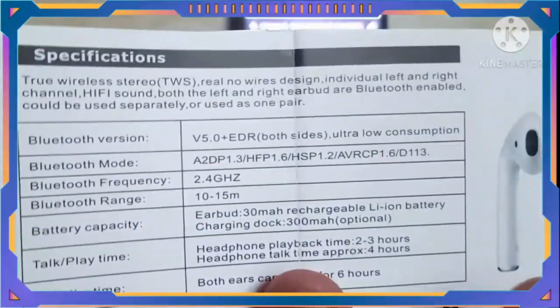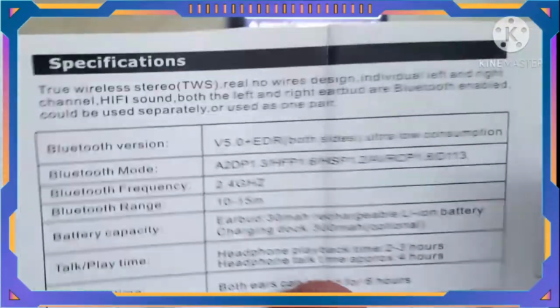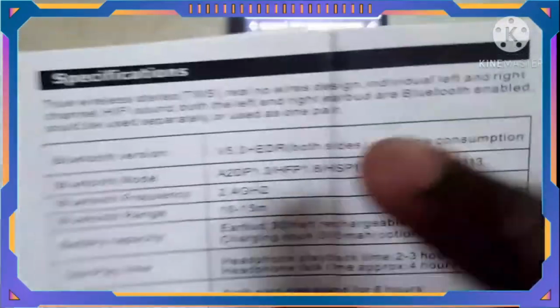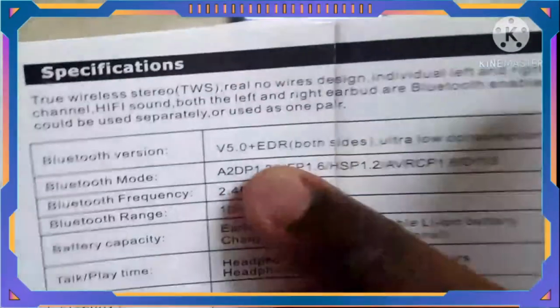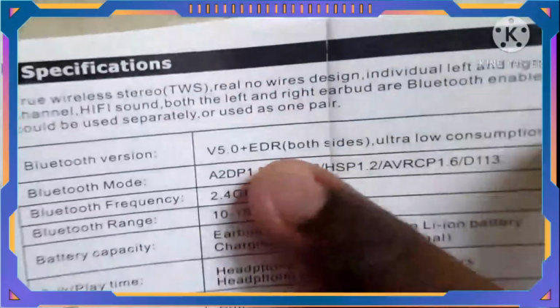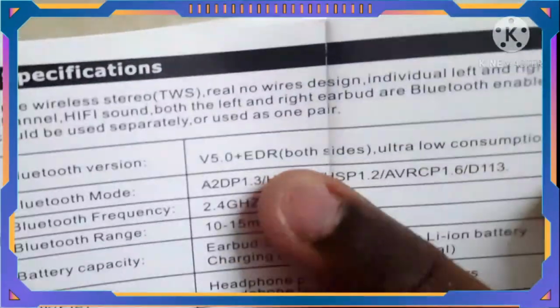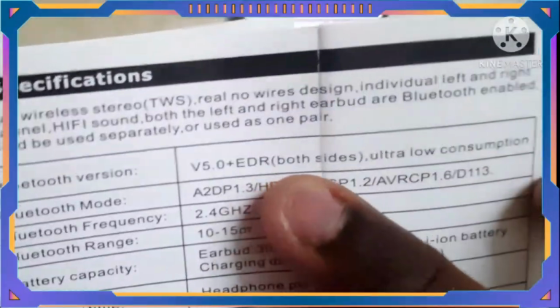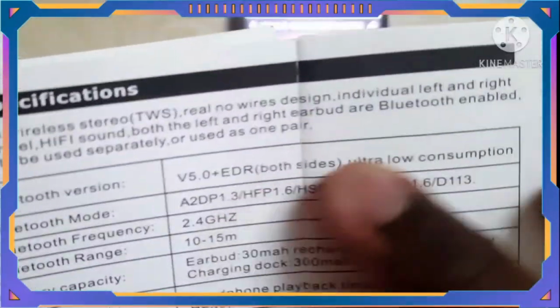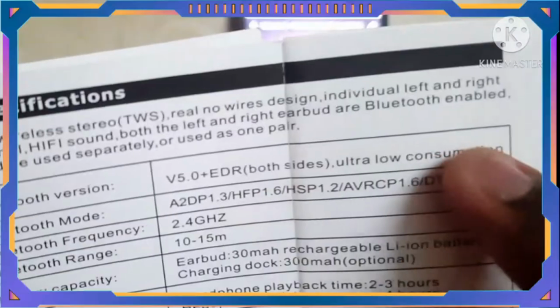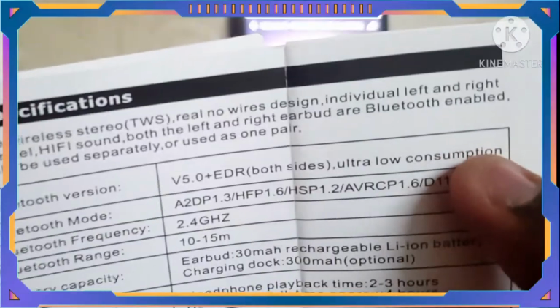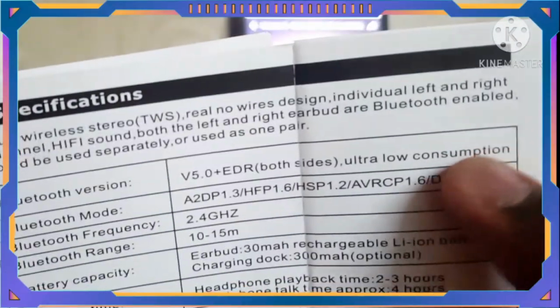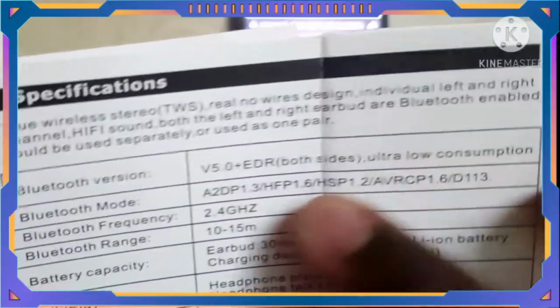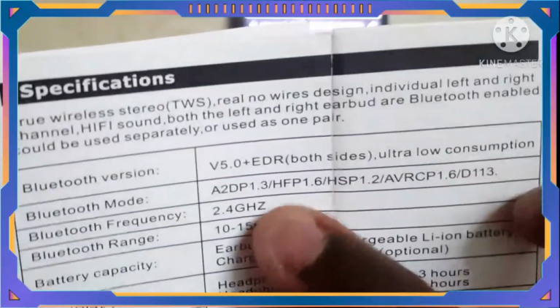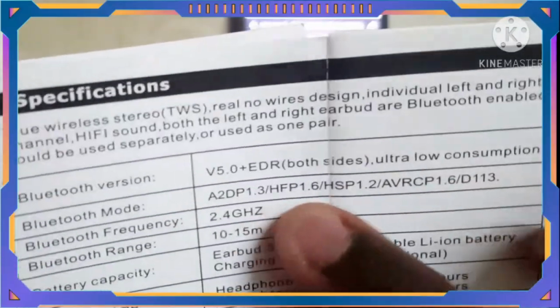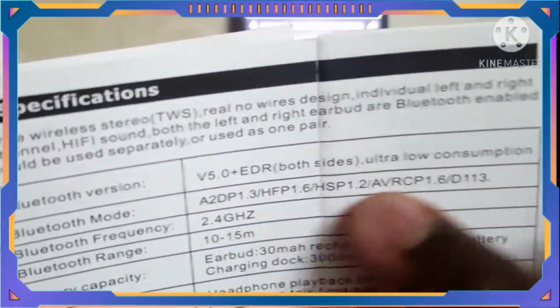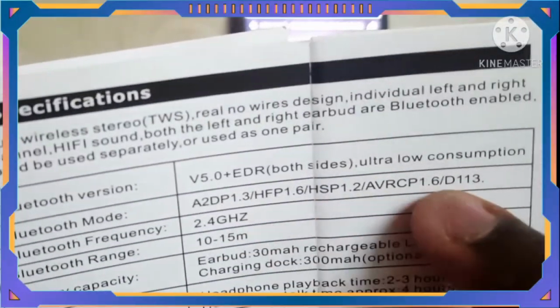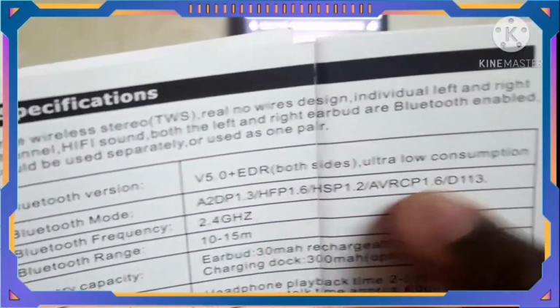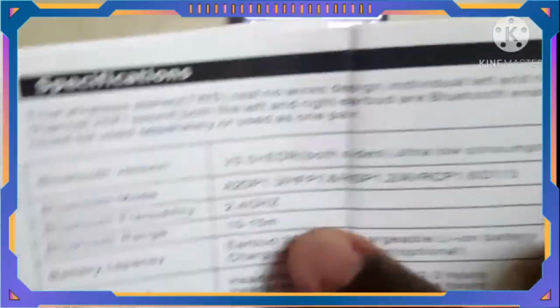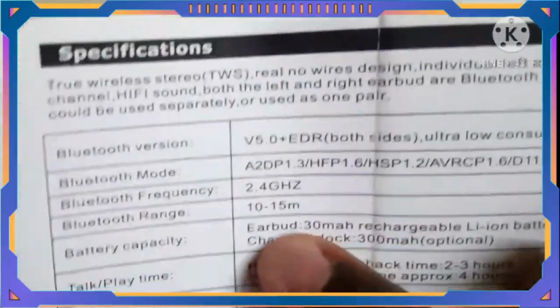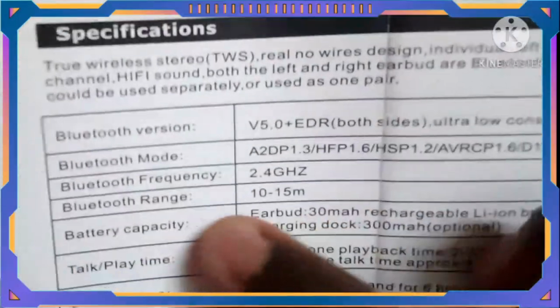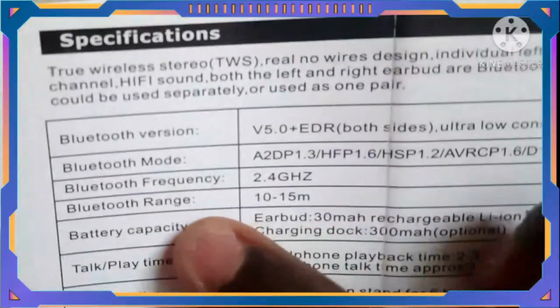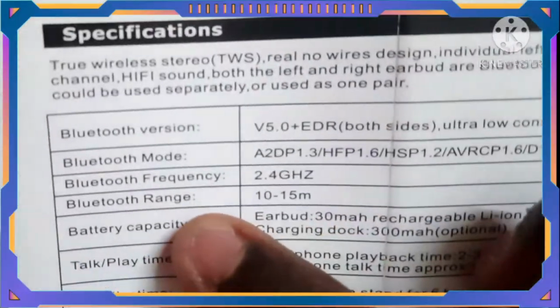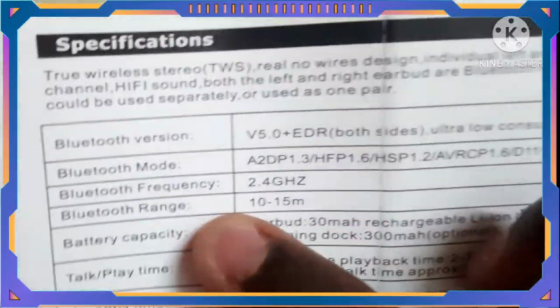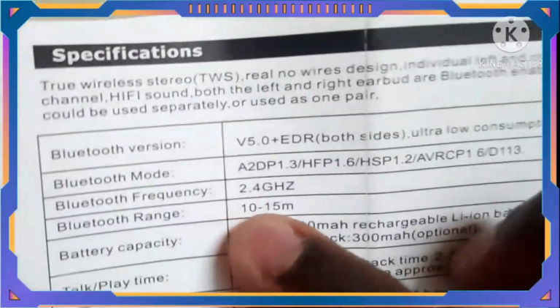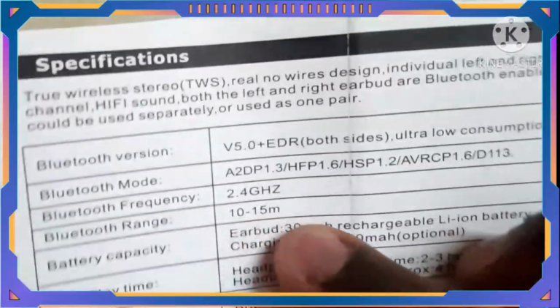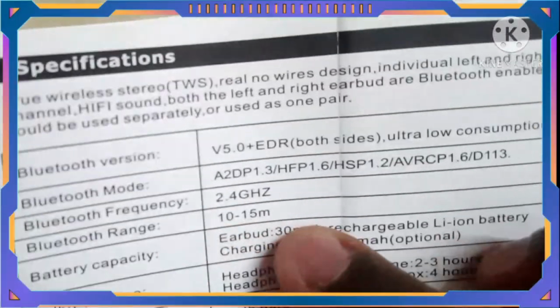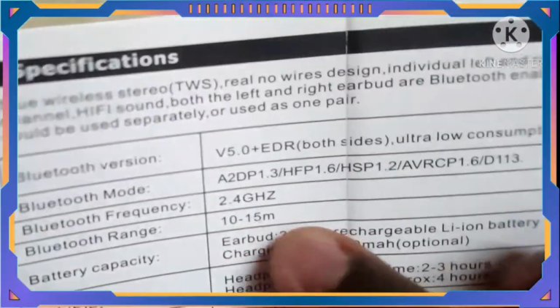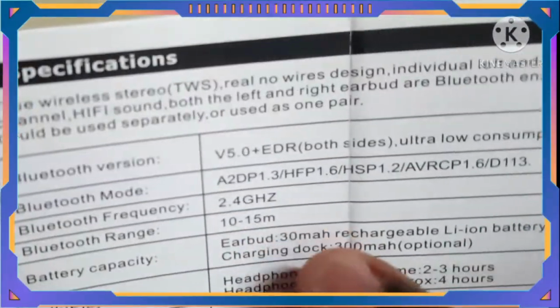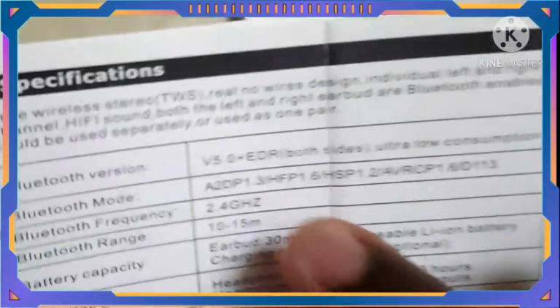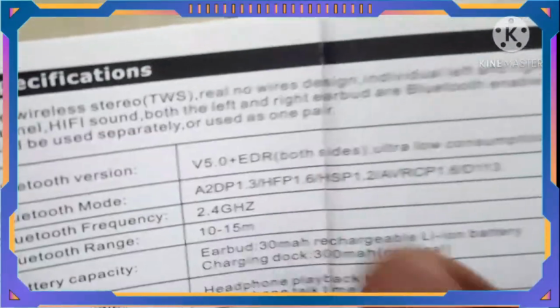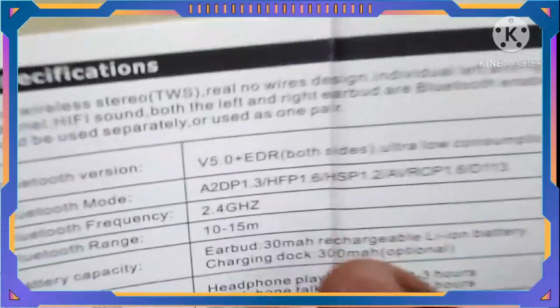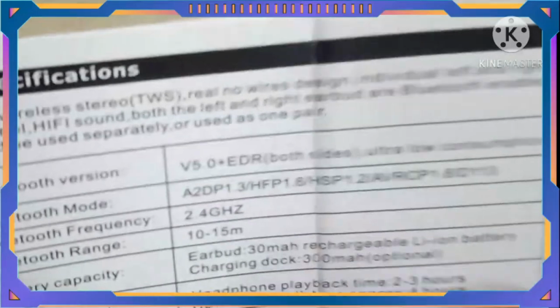I have a Bluetooth version. Bluetooth mode, Bluetooth range from 10 to 15 meters.